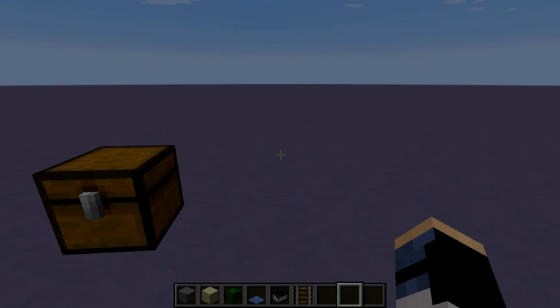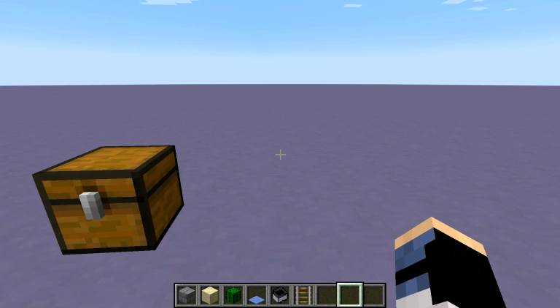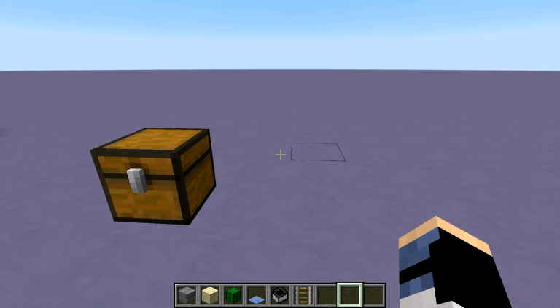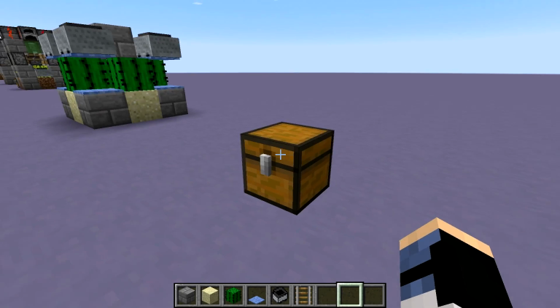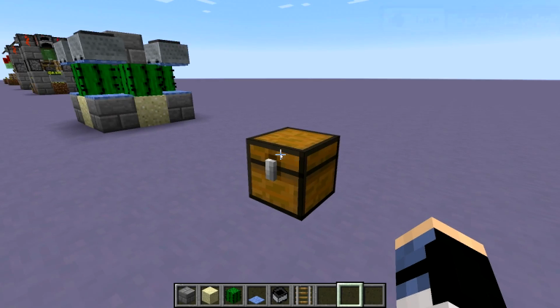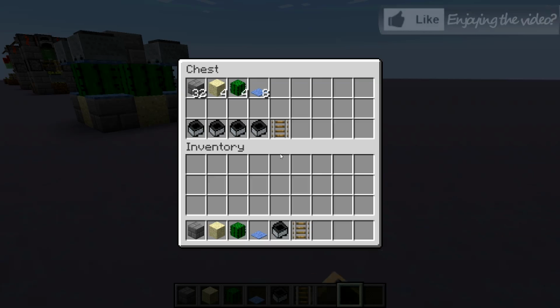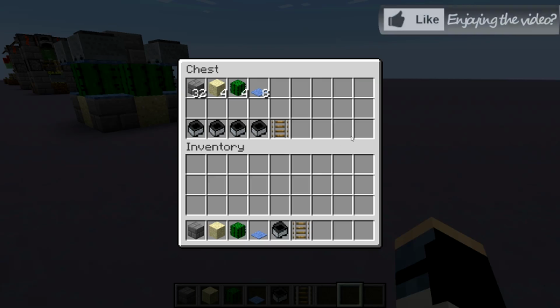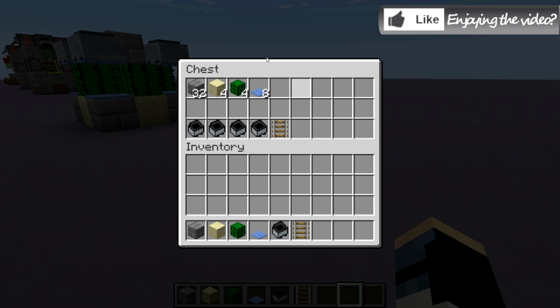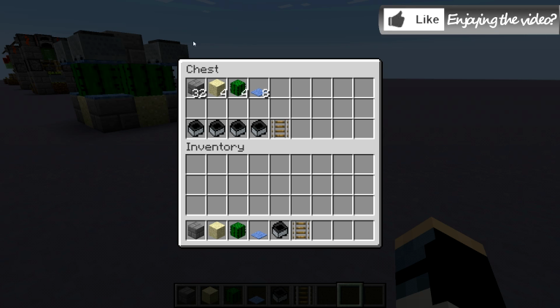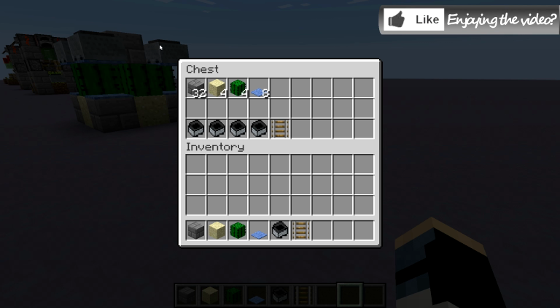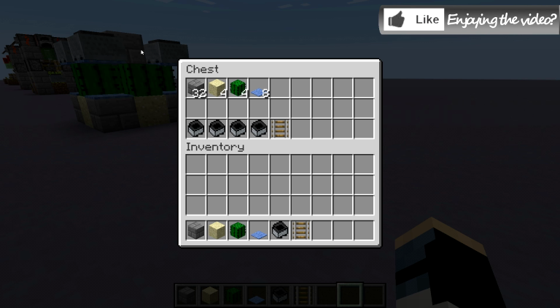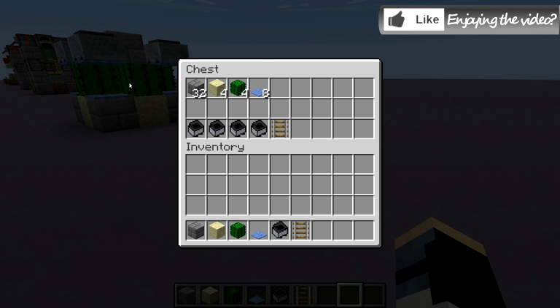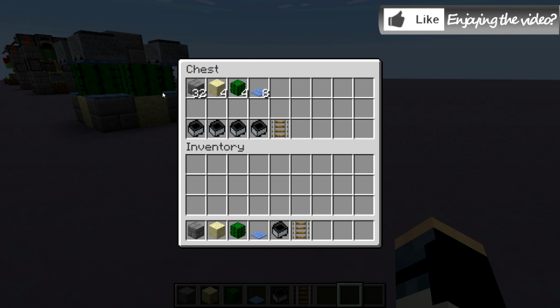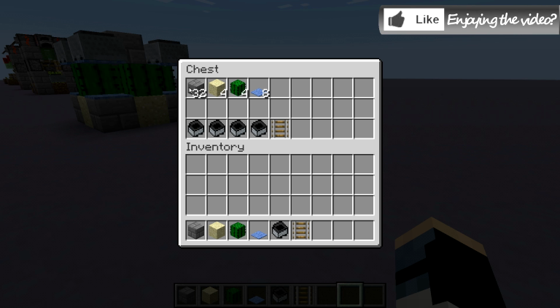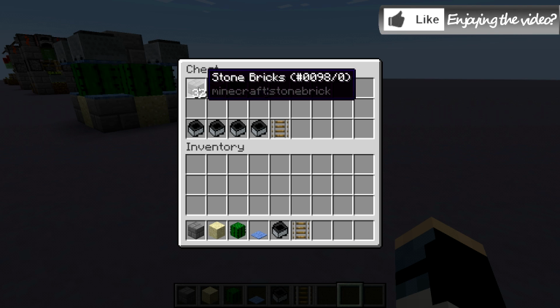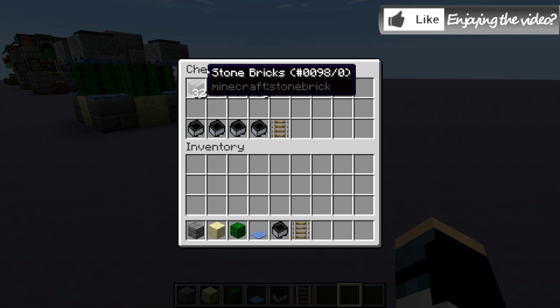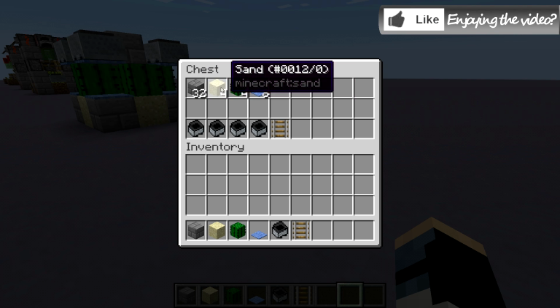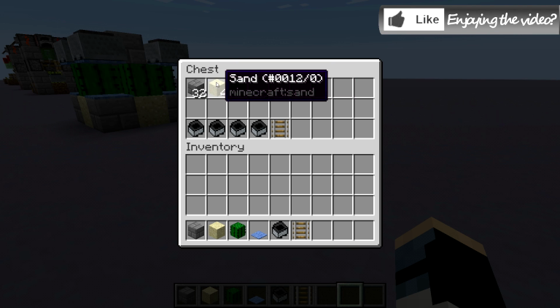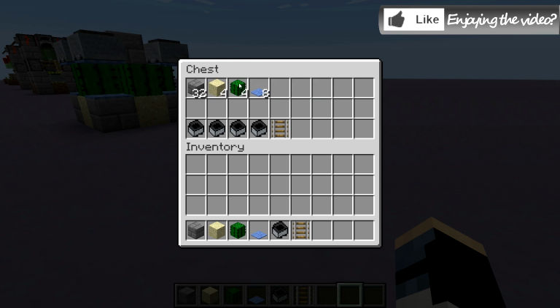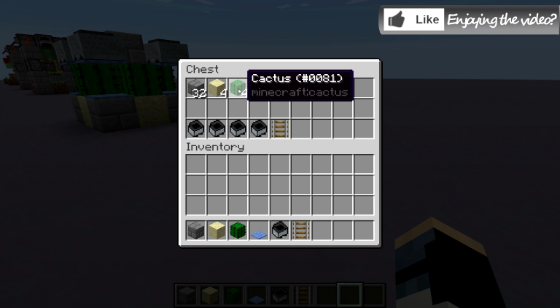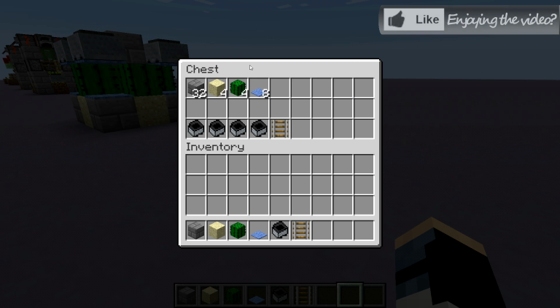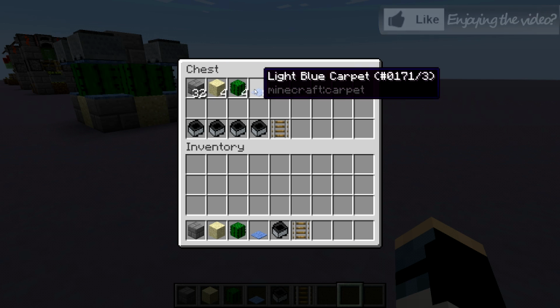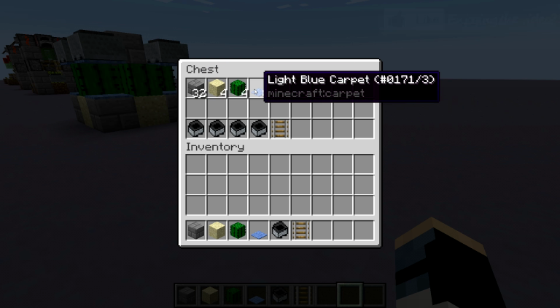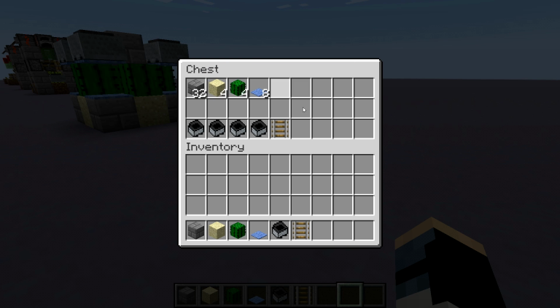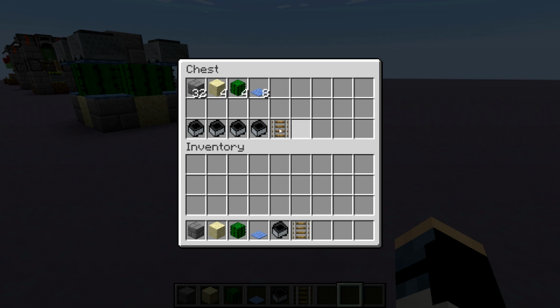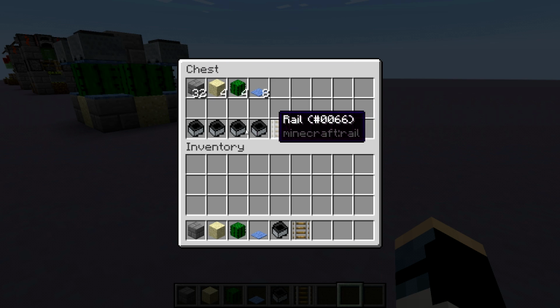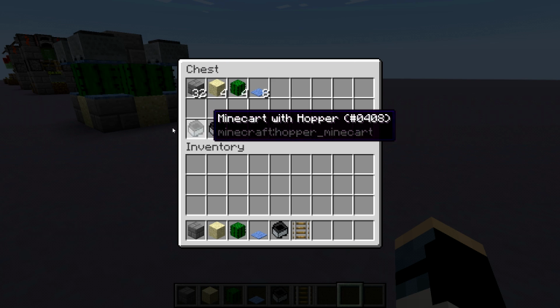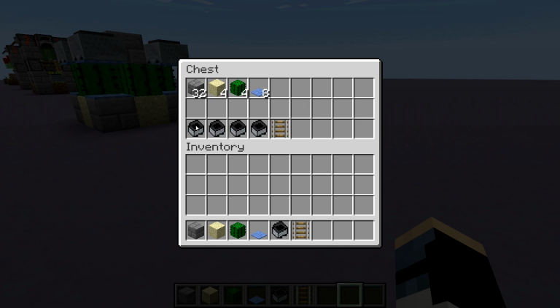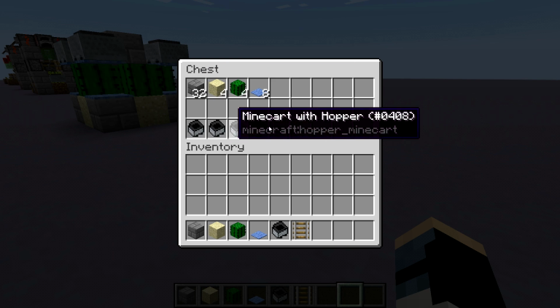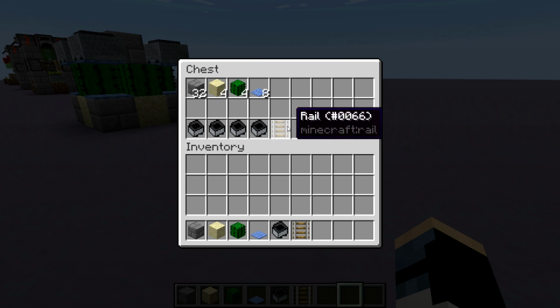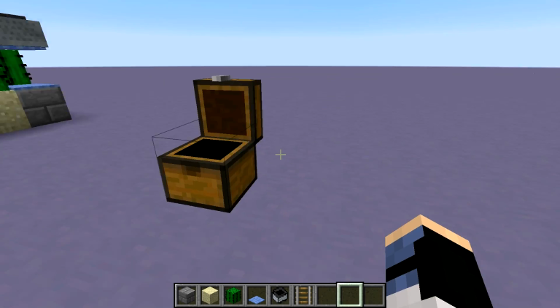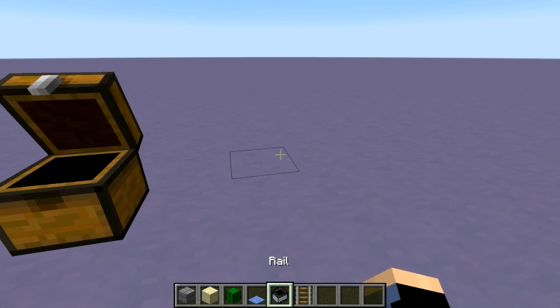You can build this design in just a couple of minutes. Here are the materials you need: some building blocks, sand, cactus, carpet, and then some mine carts.